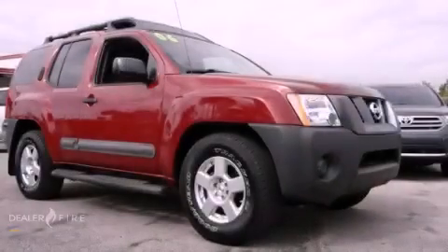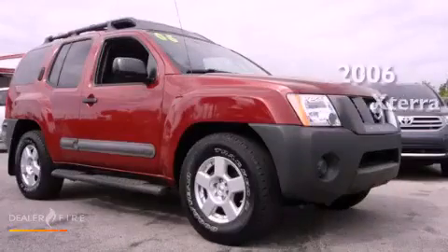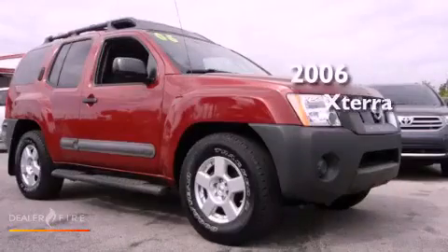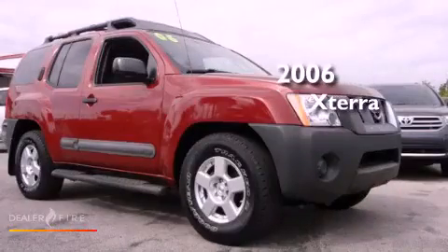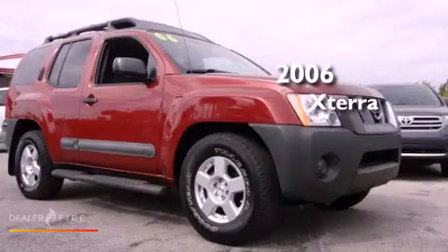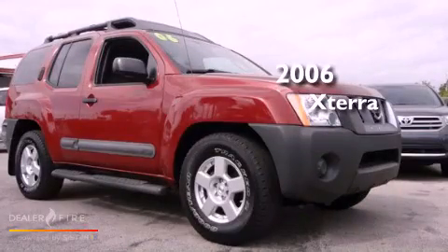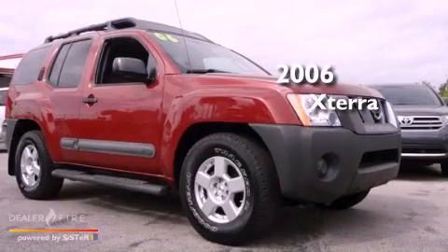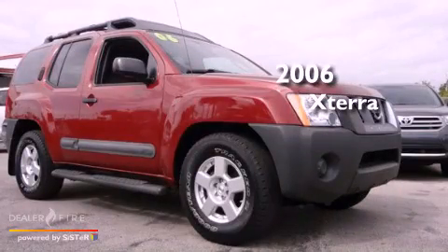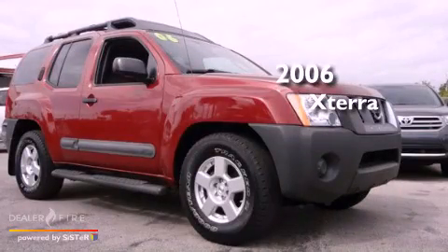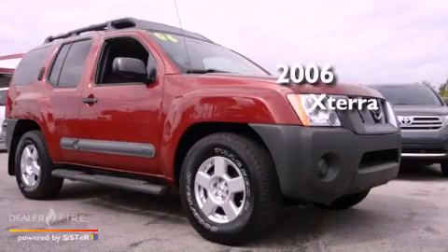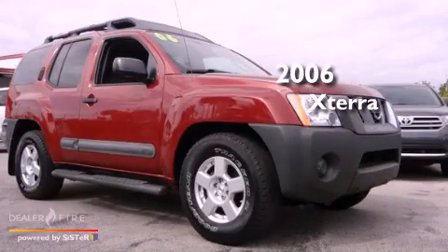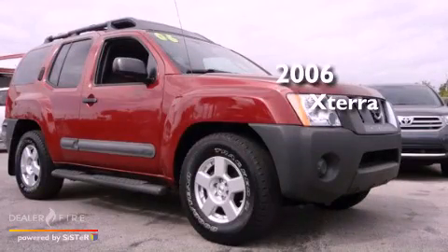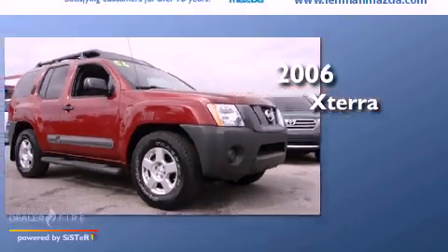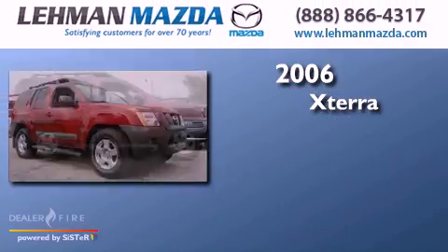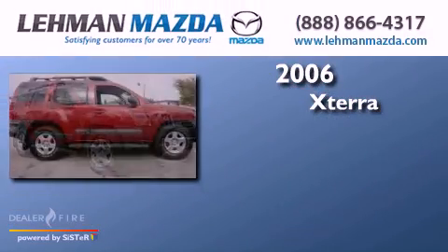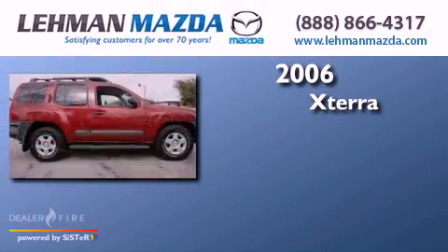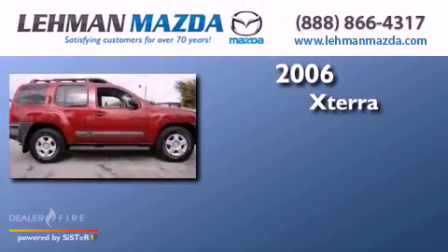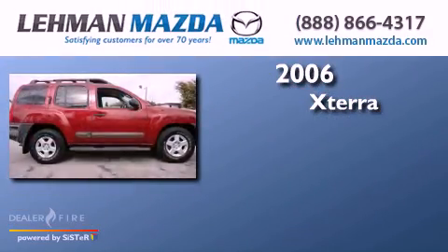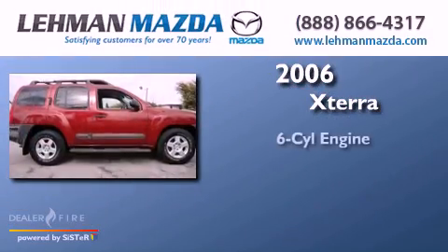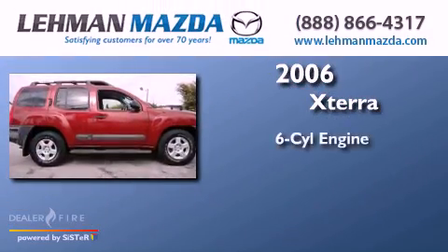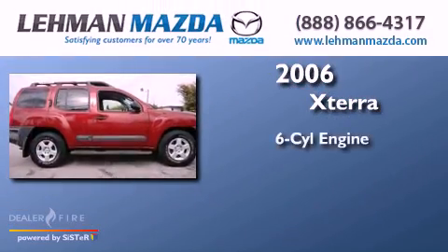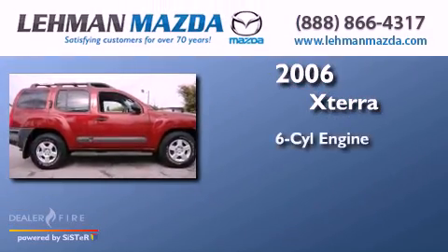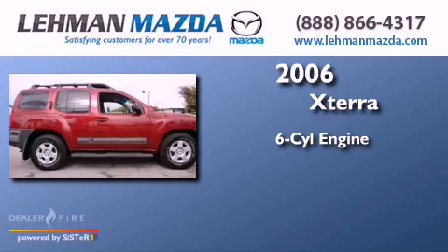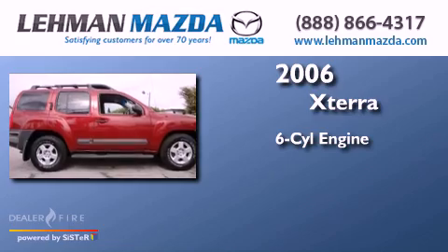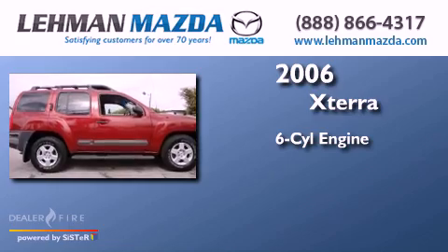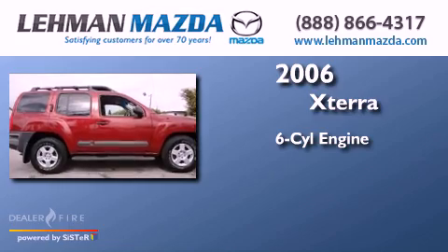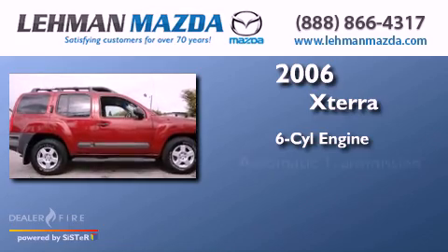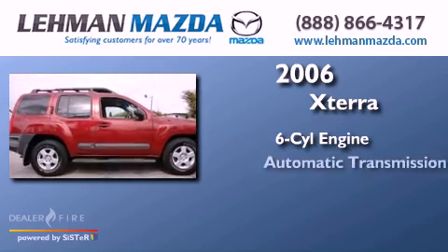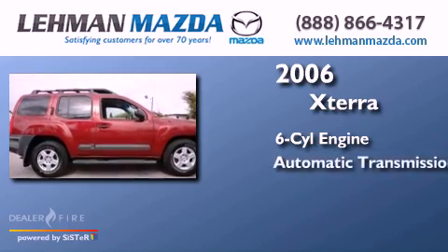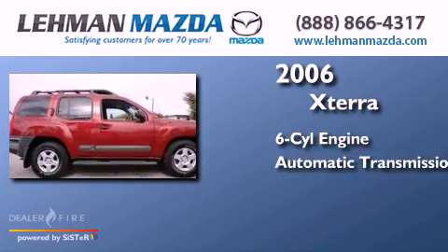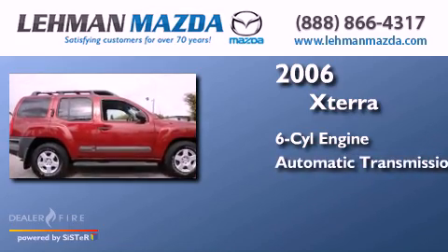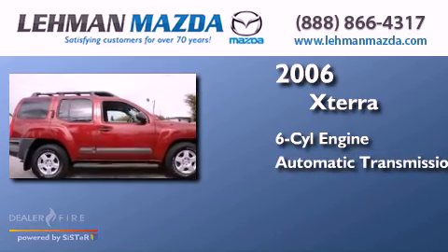This is a 2006 Nissan XTERRA. It features a six-cylinder engine and an automatic transmission.